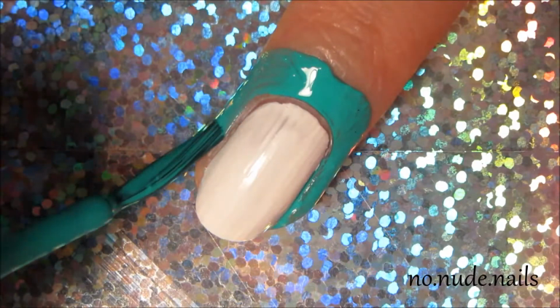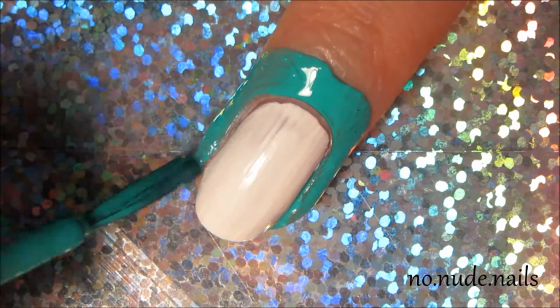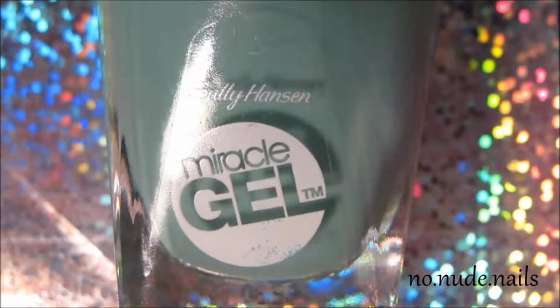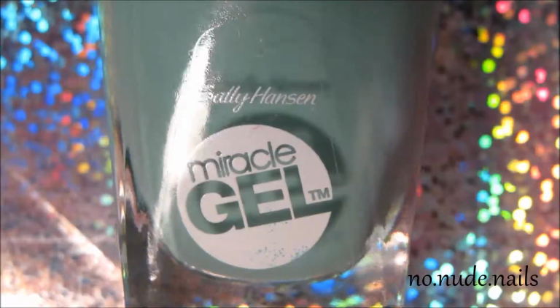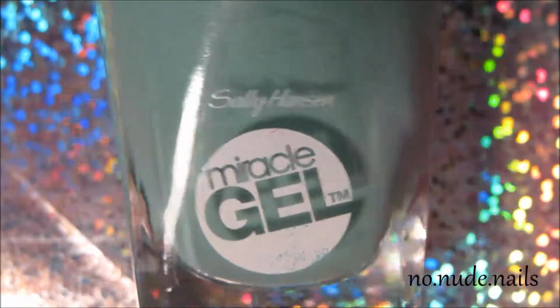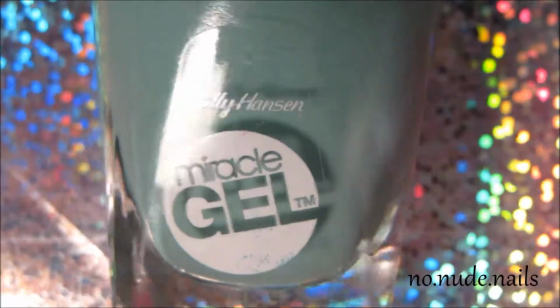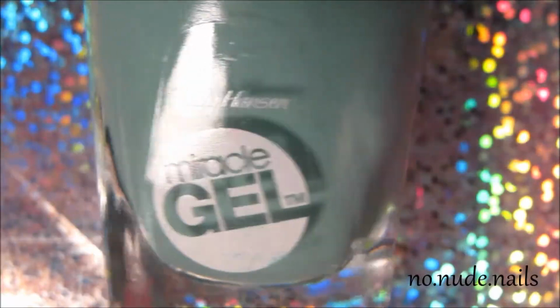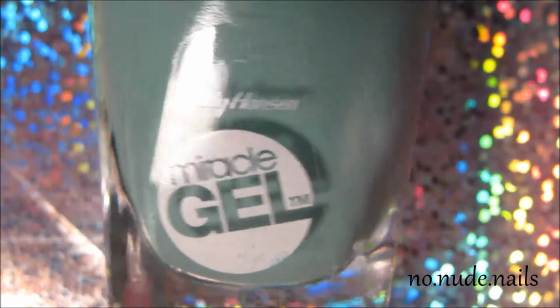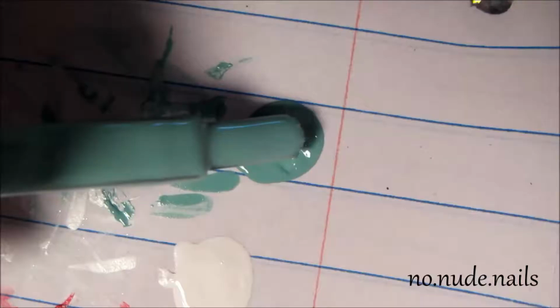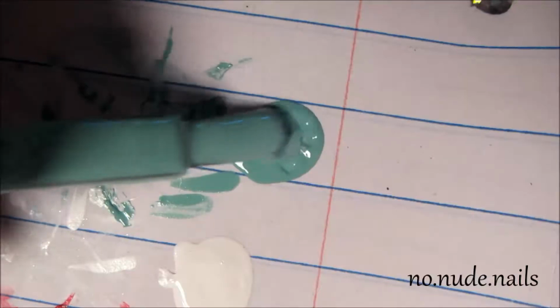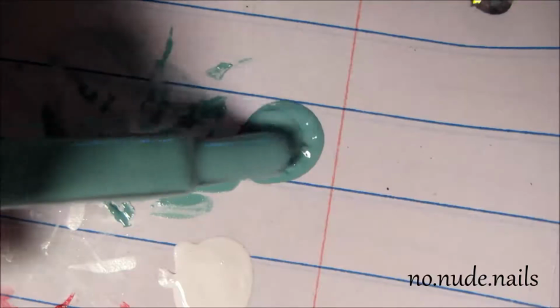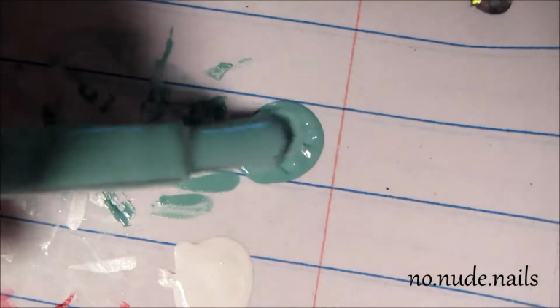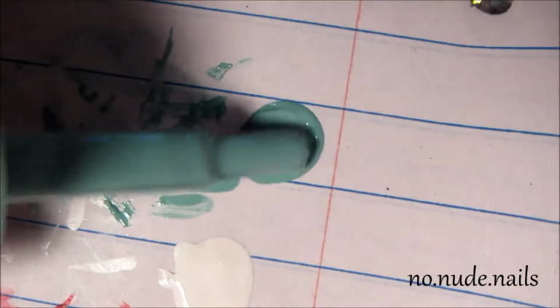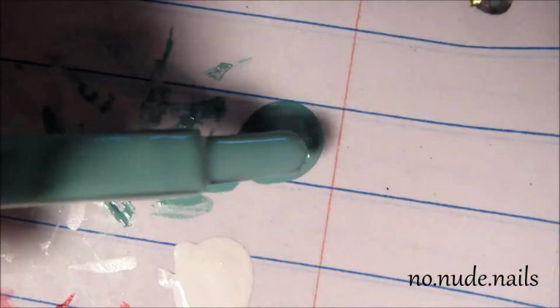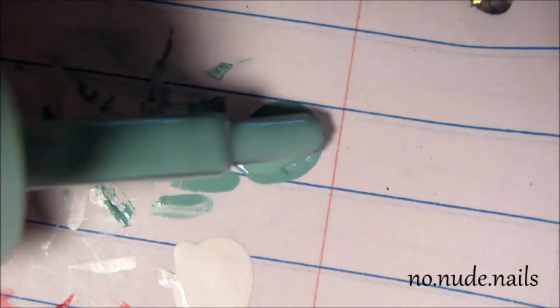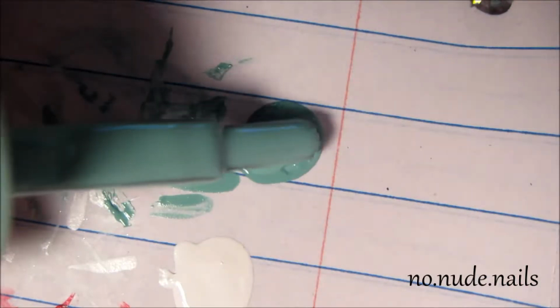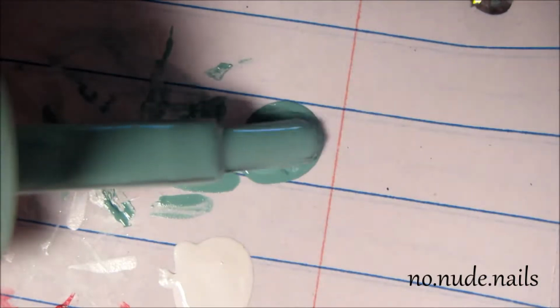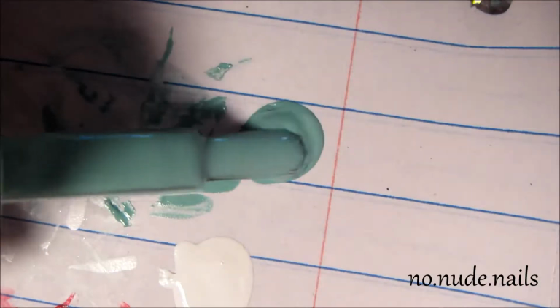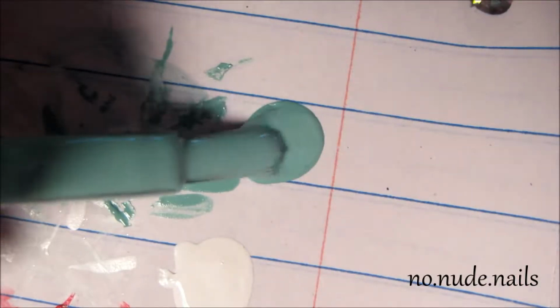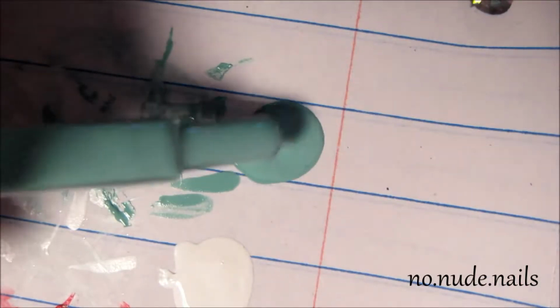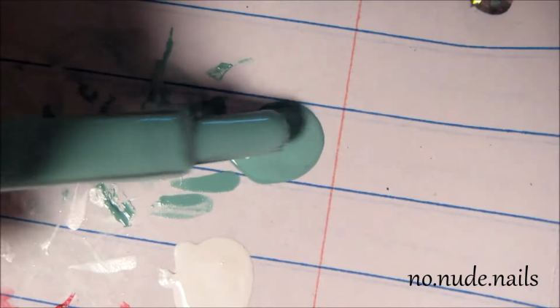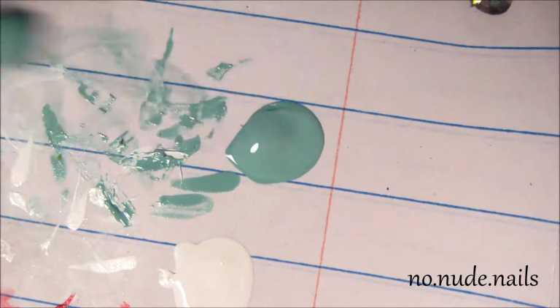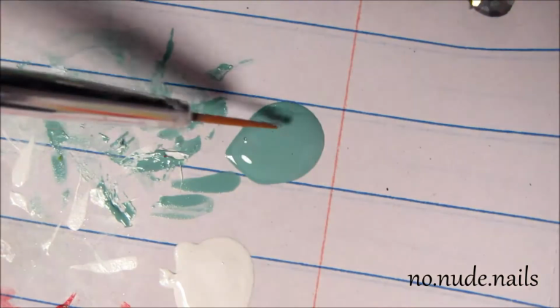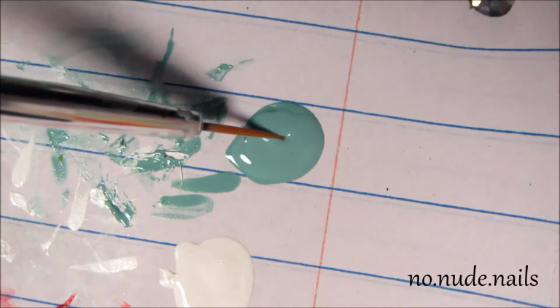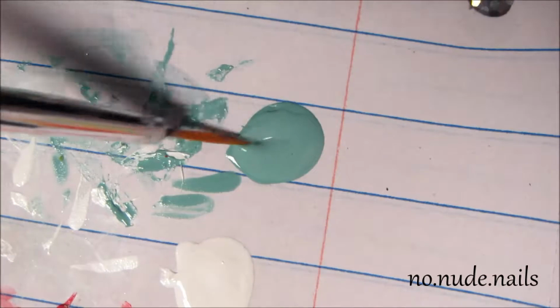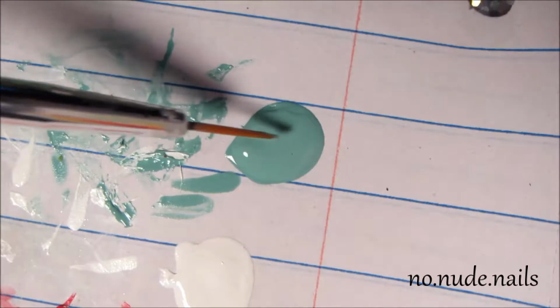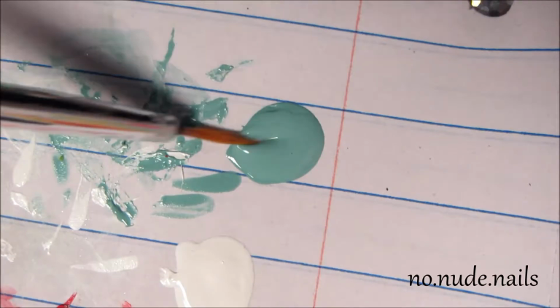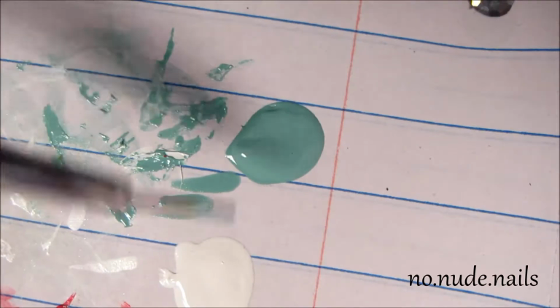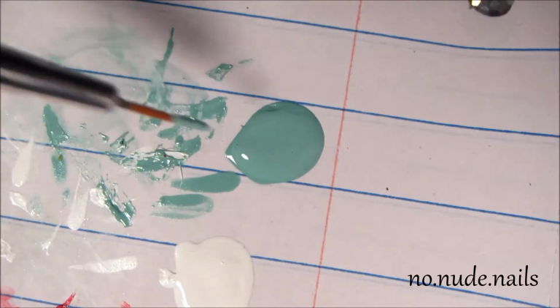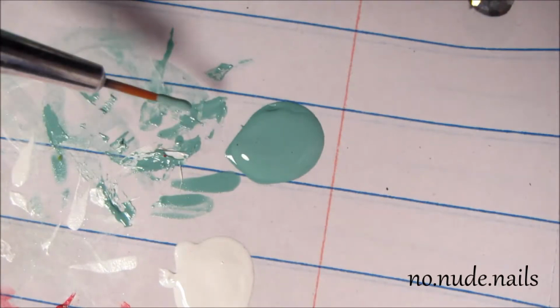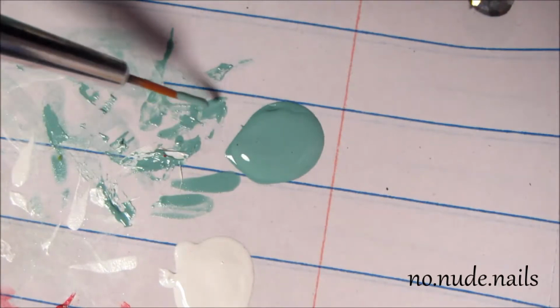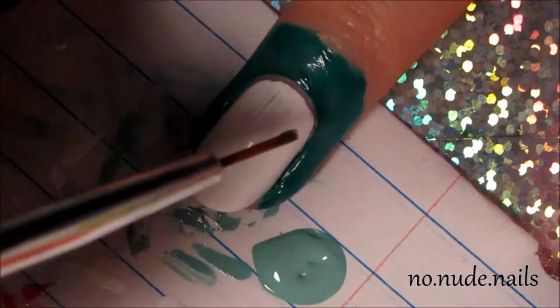I used Sally Hansen Prince Charmin, and I took a piece of paper and just dabbed a little bit of the polish onto it.